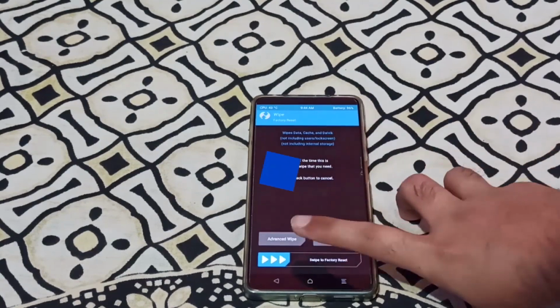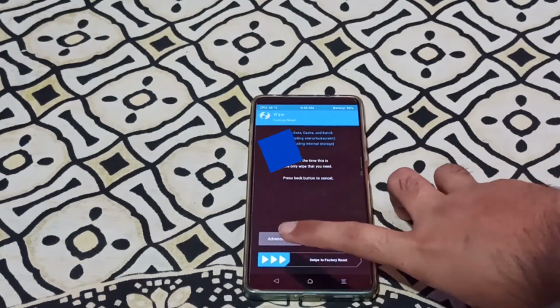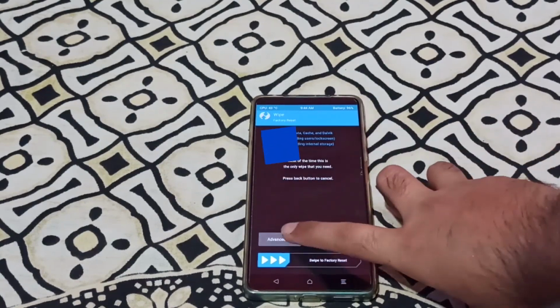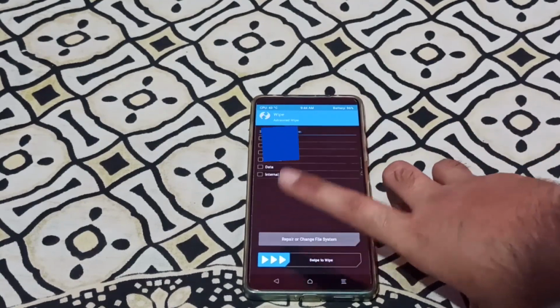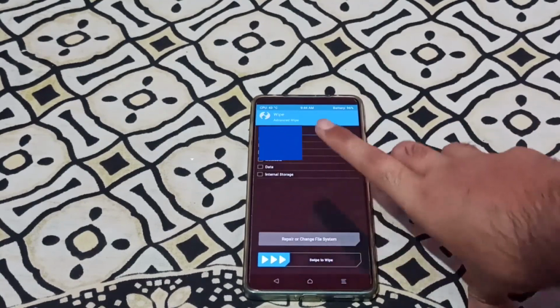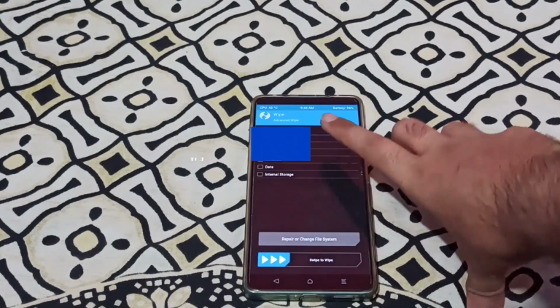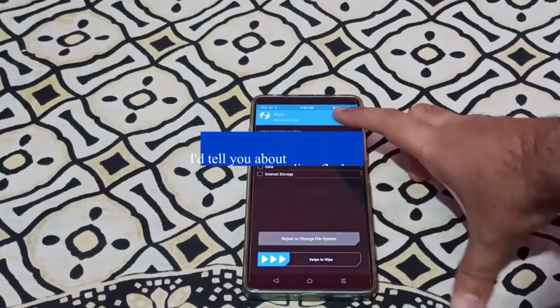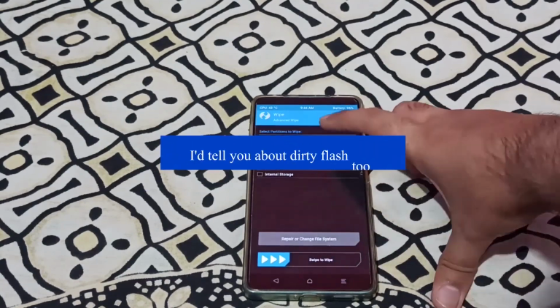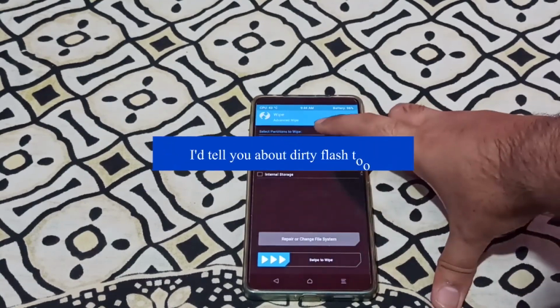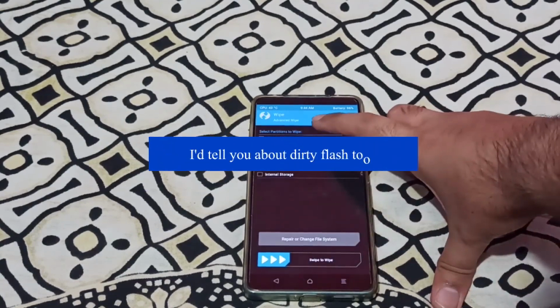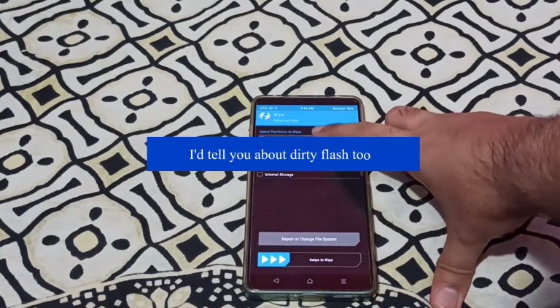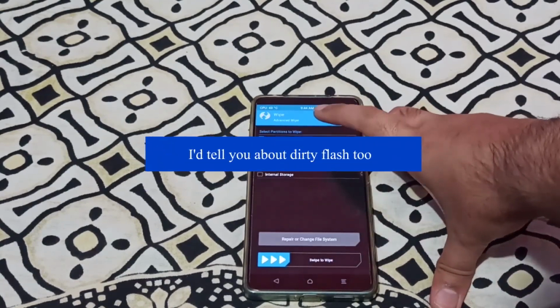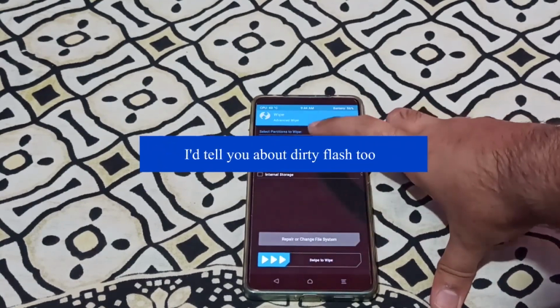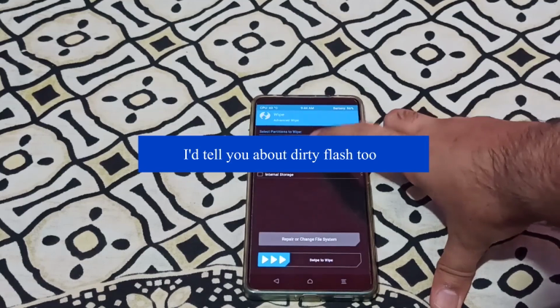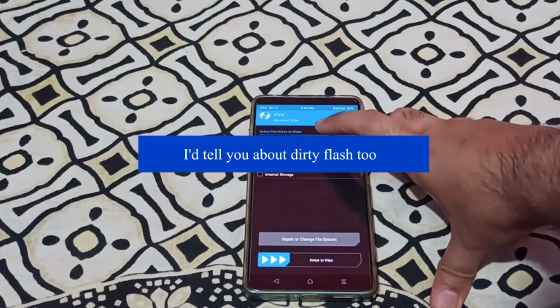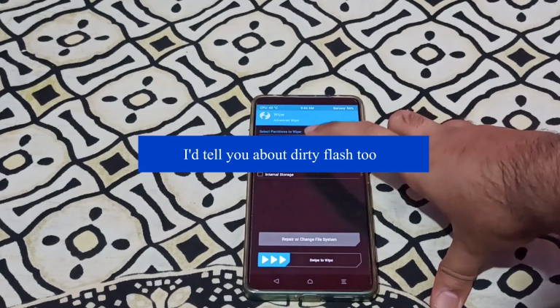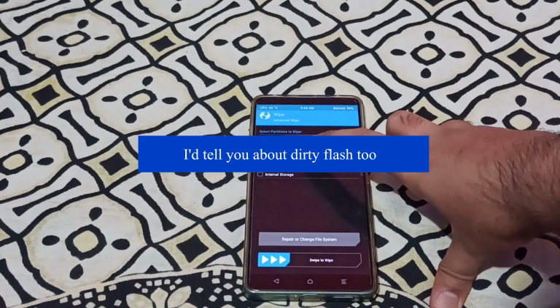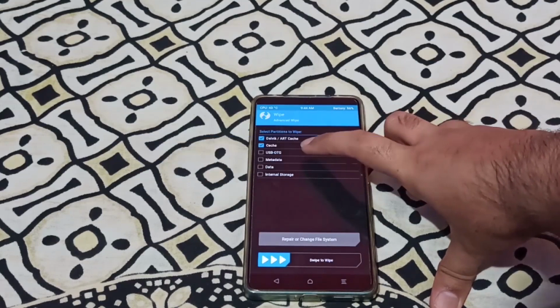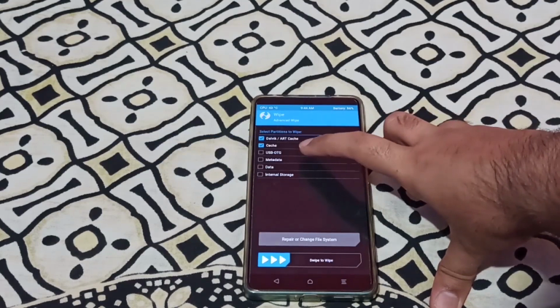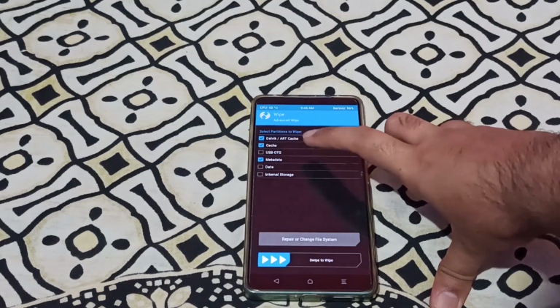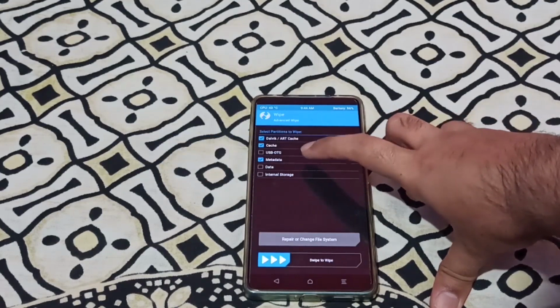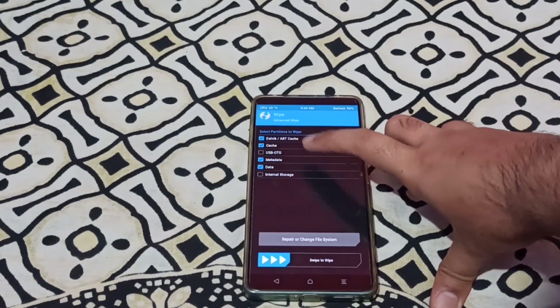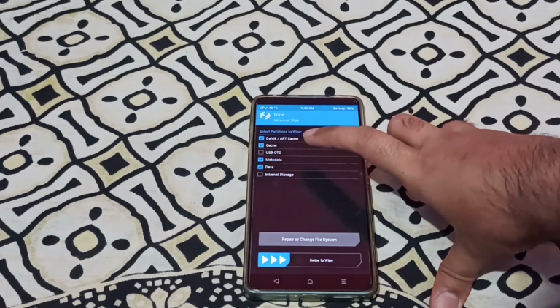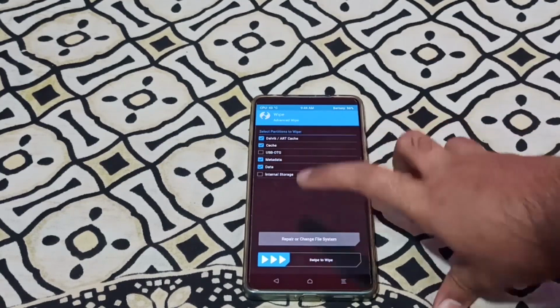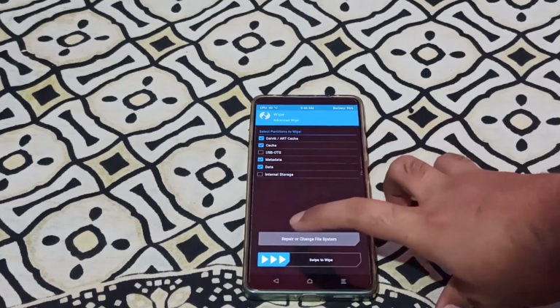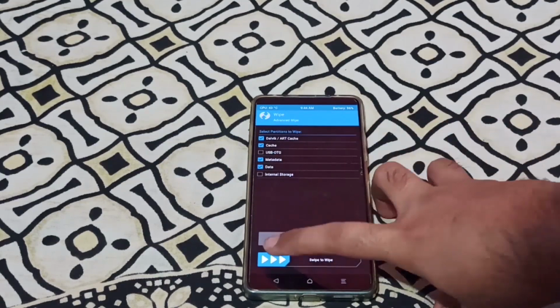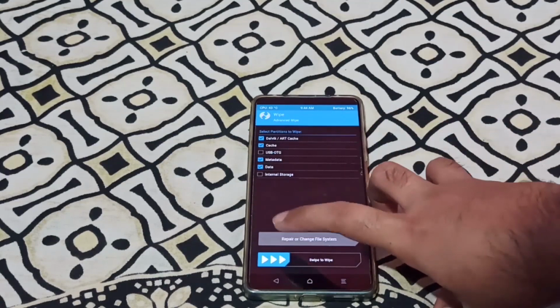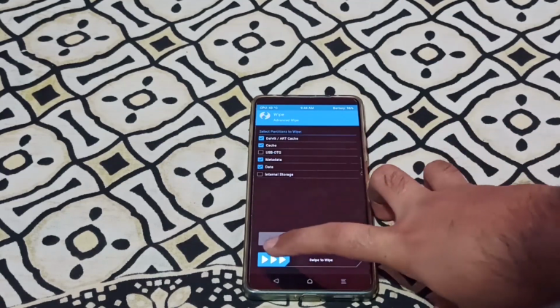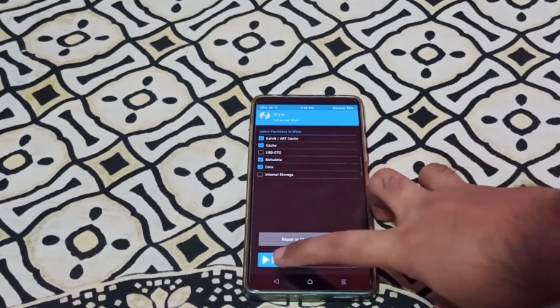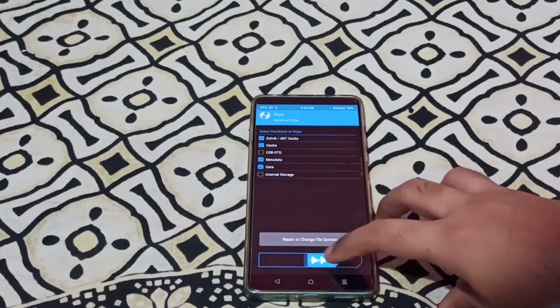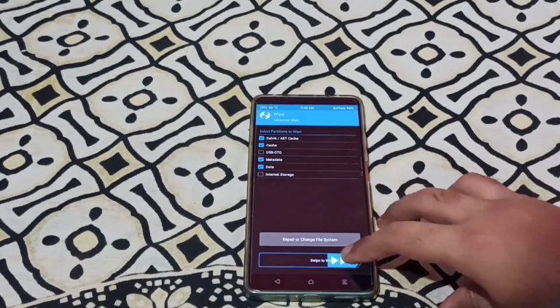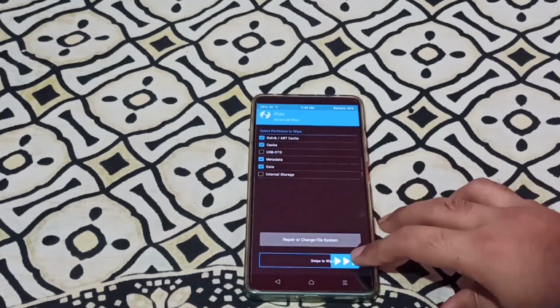In the wipe — Advanced Wipe — select Dalvik/ART Cache, Cache, and Metadata/Data. Swipe to wipe.